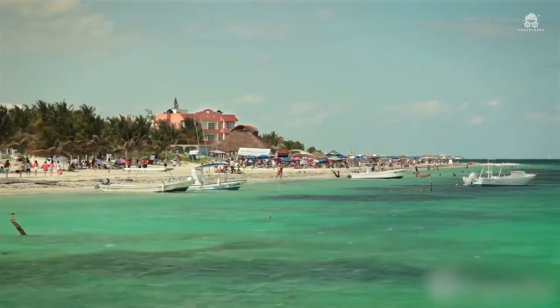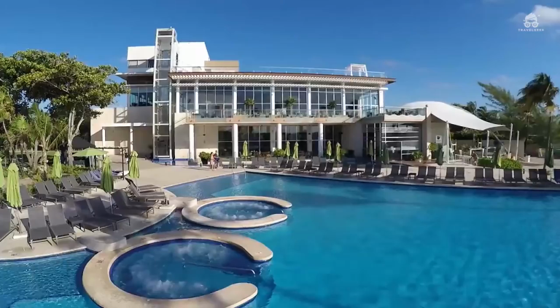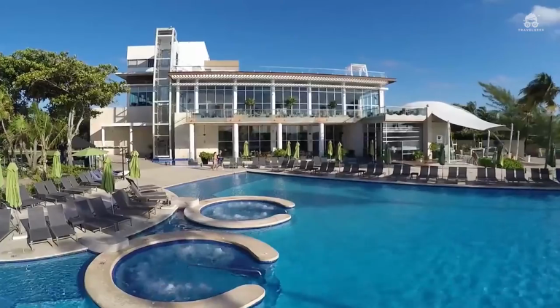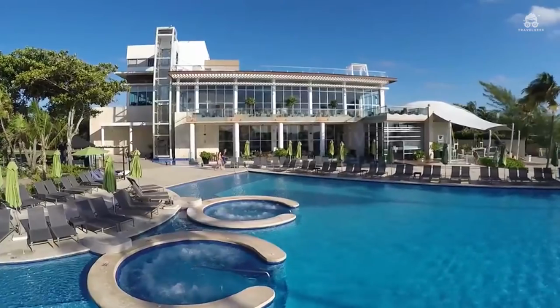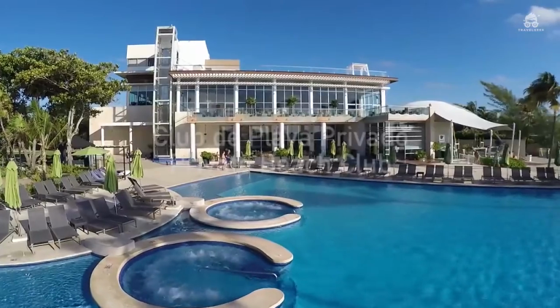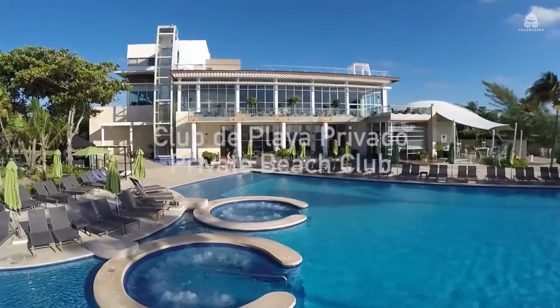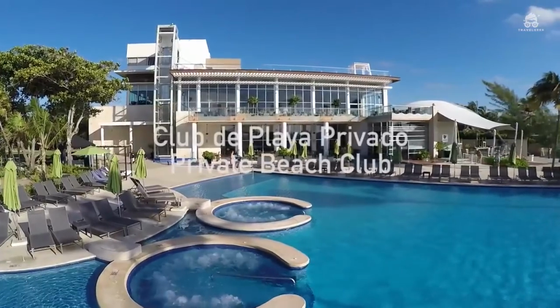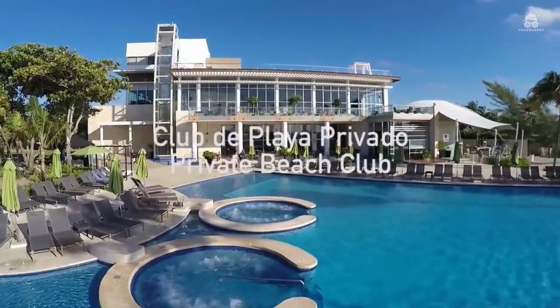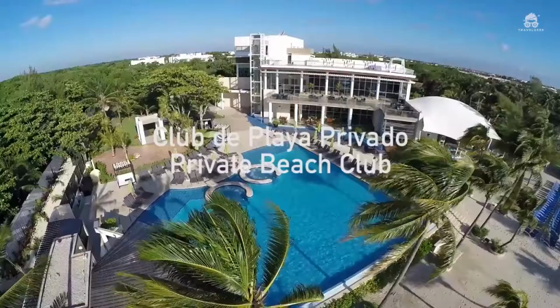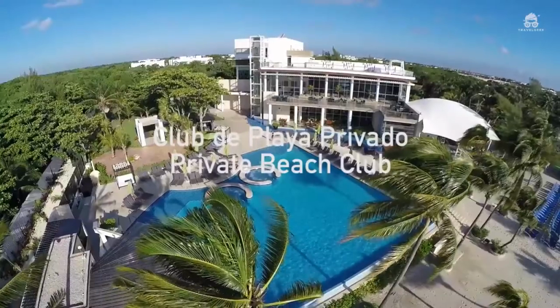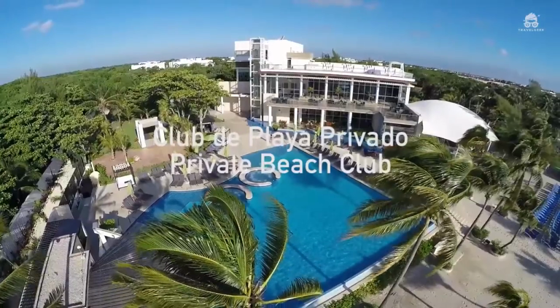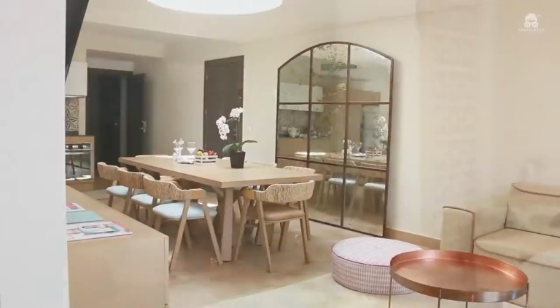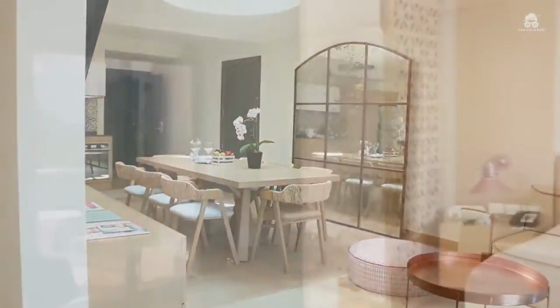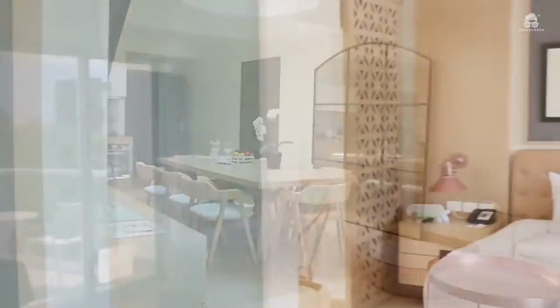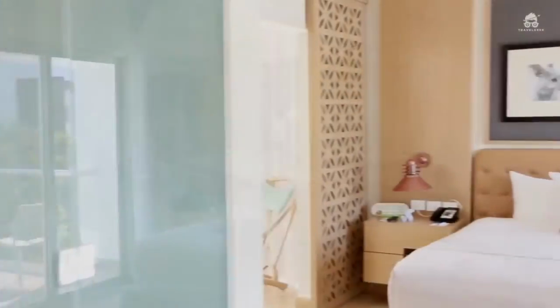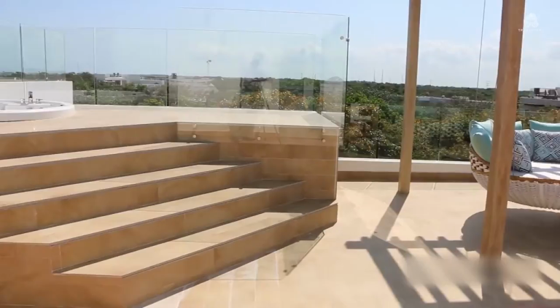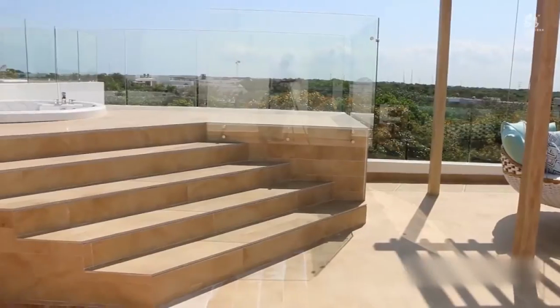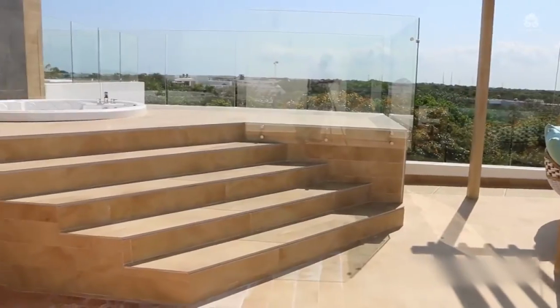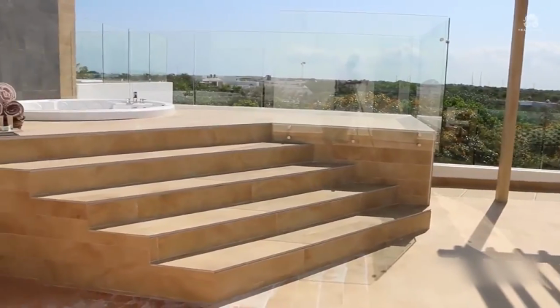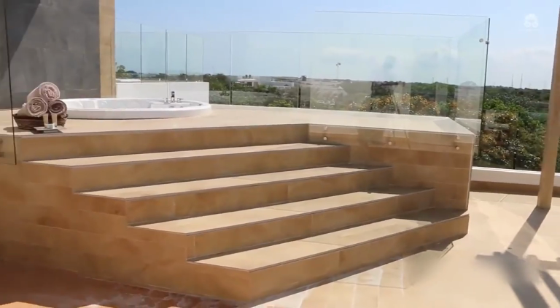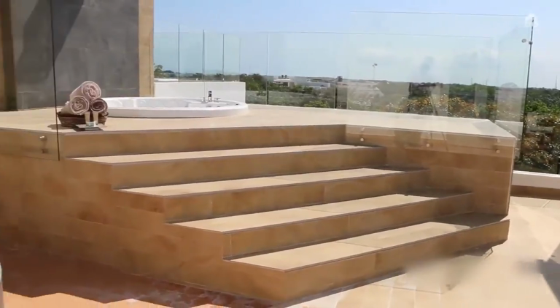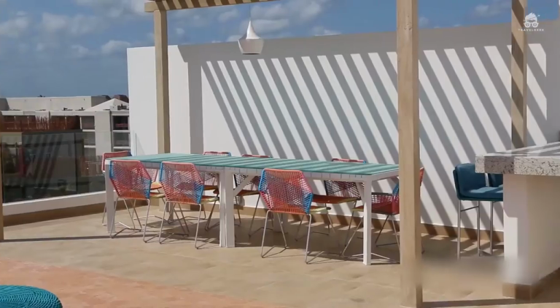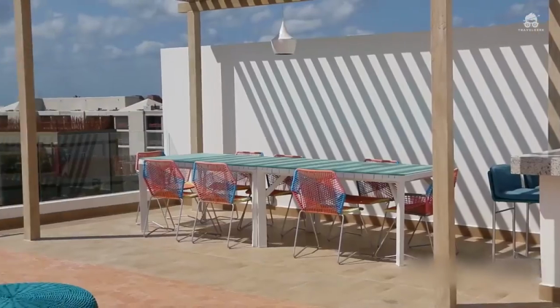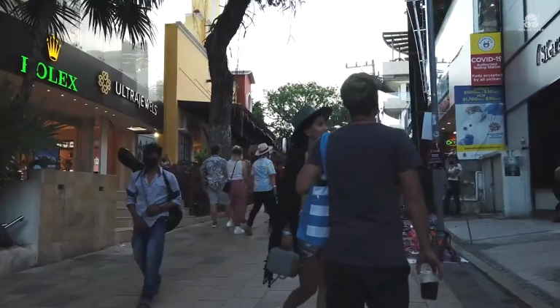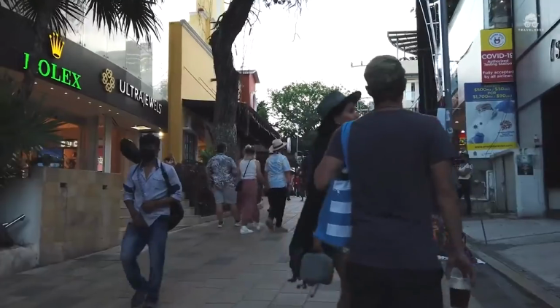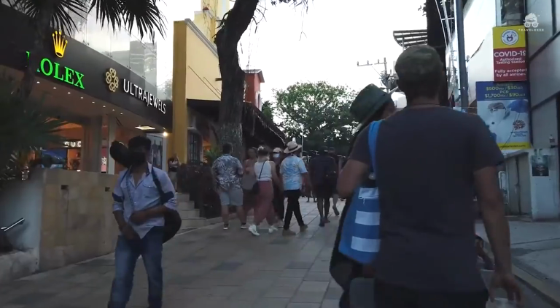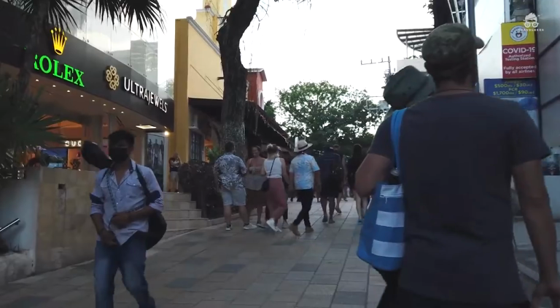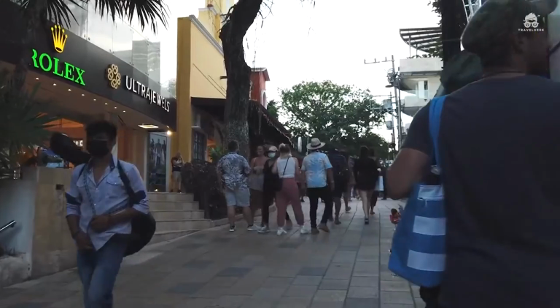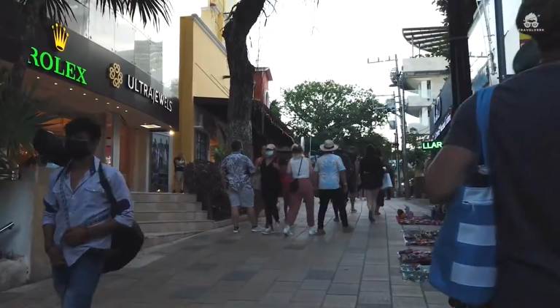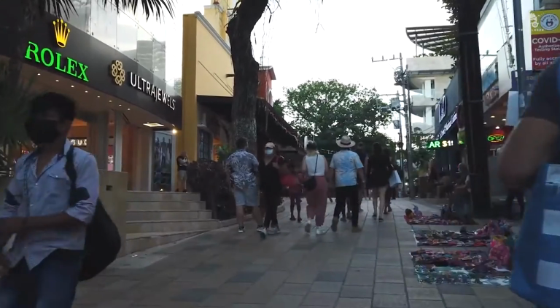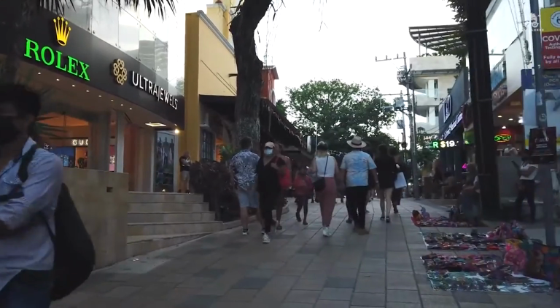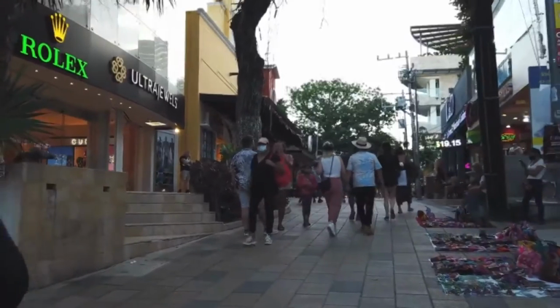There is a lot to enjoy in this hotel, from restaurants to very memorable nightlife and shopping in downtown Playa del Carmen.